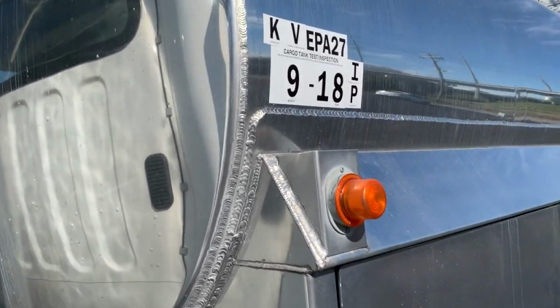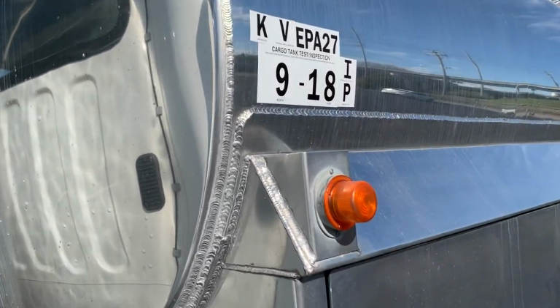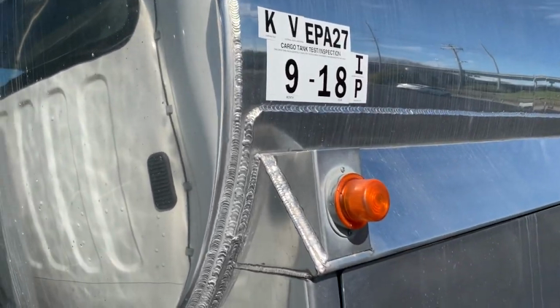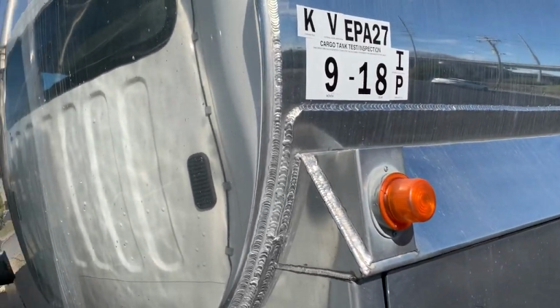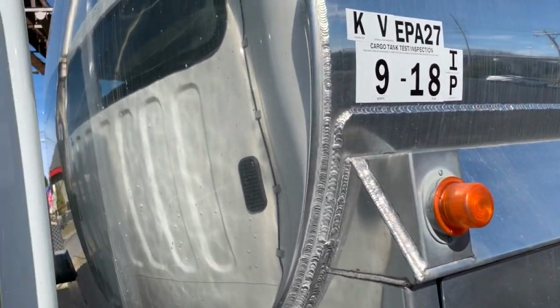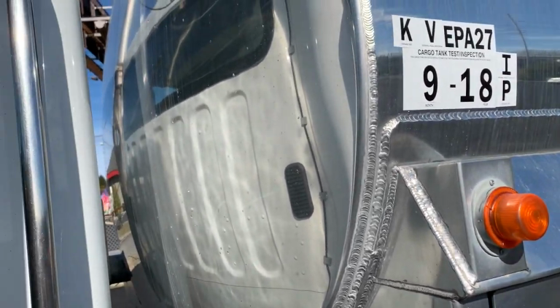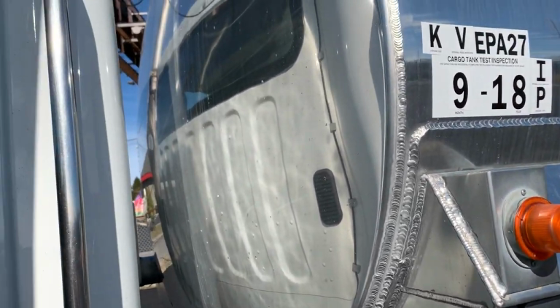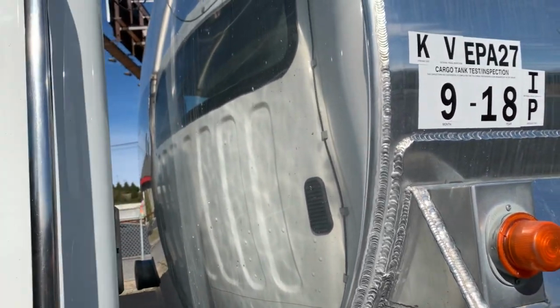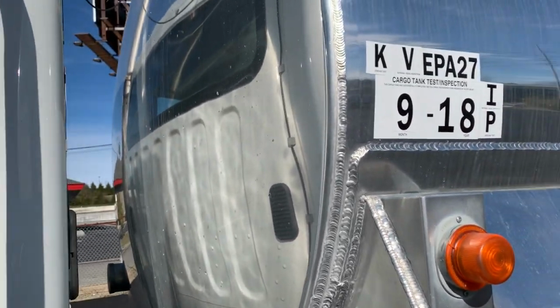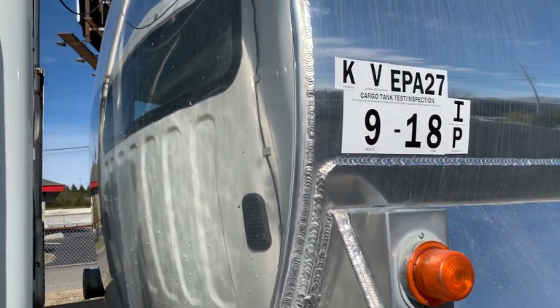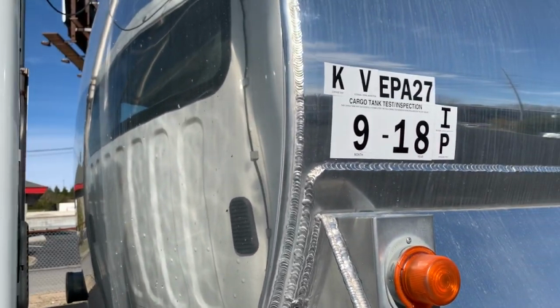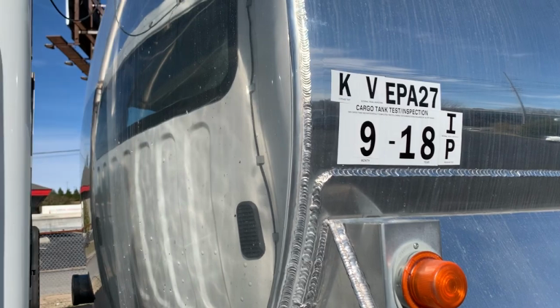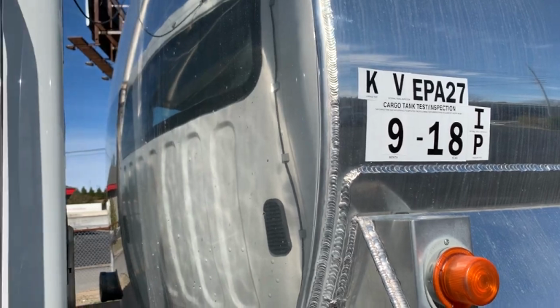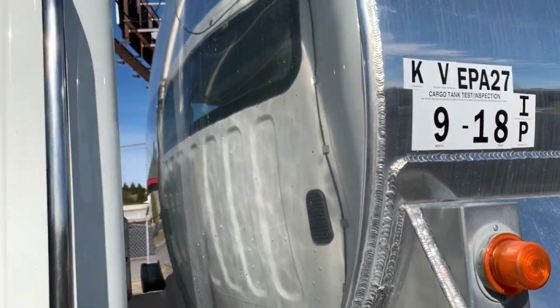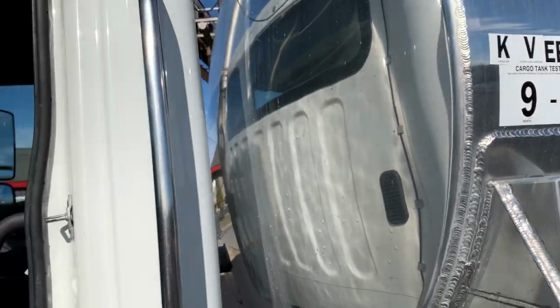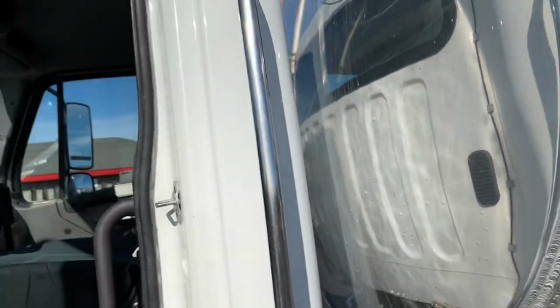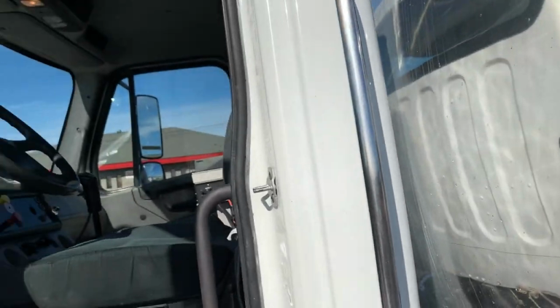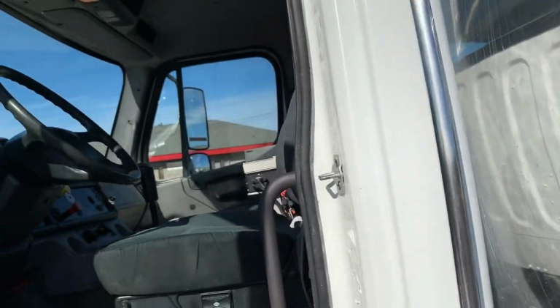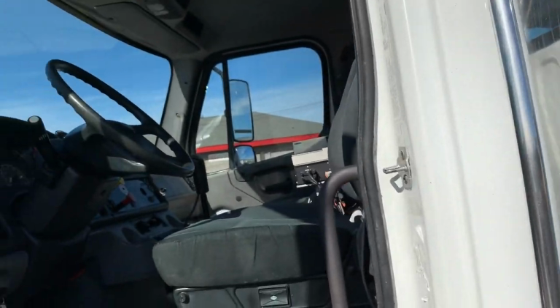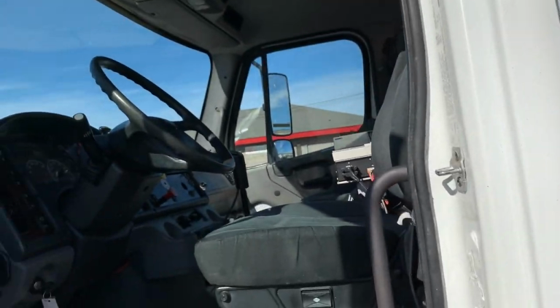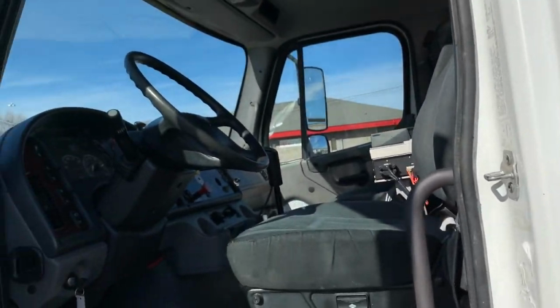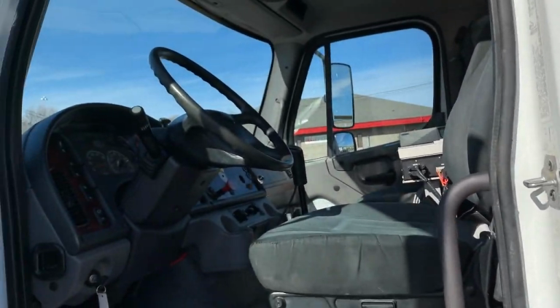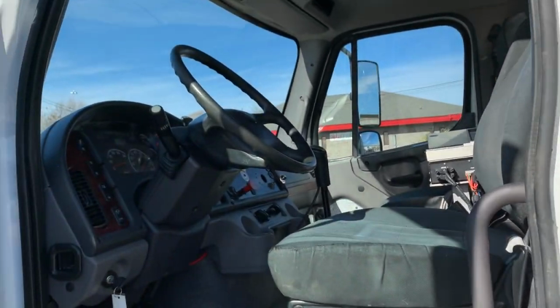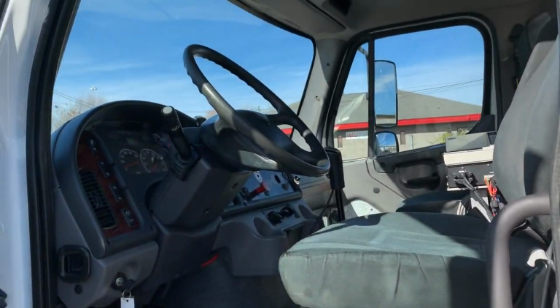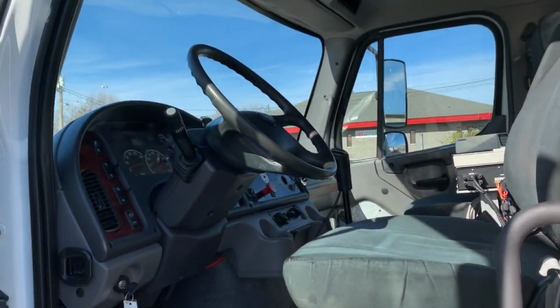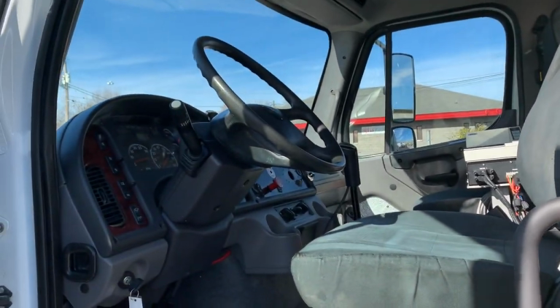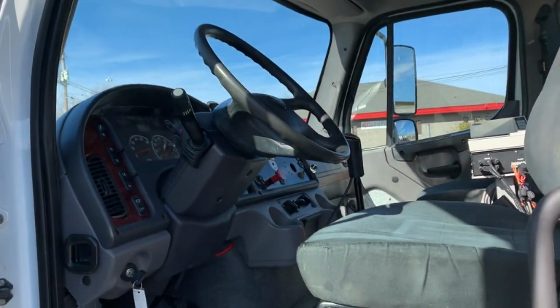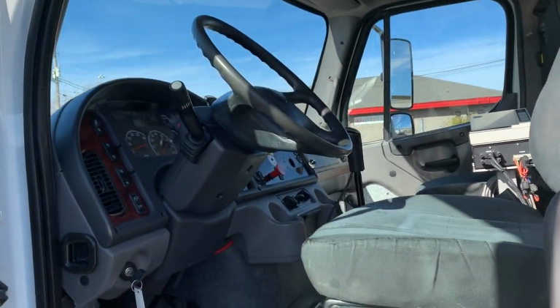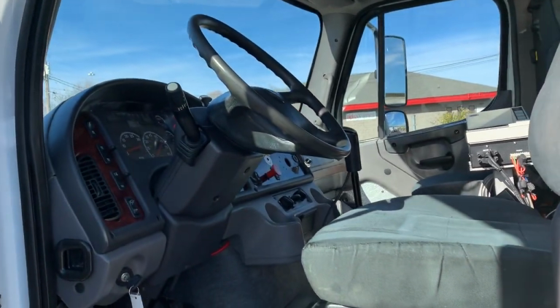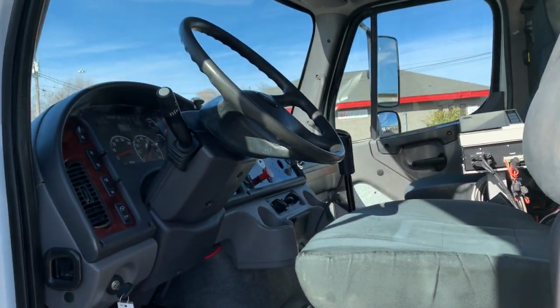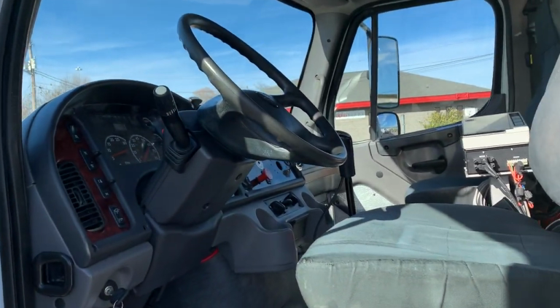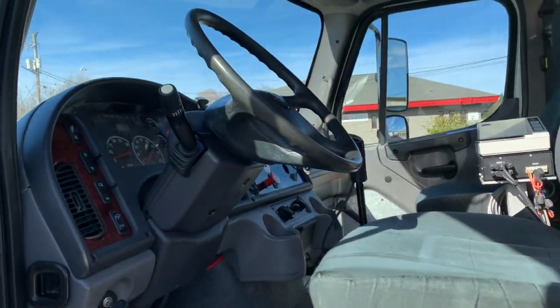It's got a 10 speed on it, it's tested — 9 of 18, PIBK — and has the DOT certification.